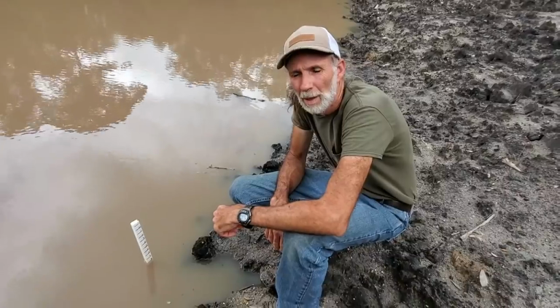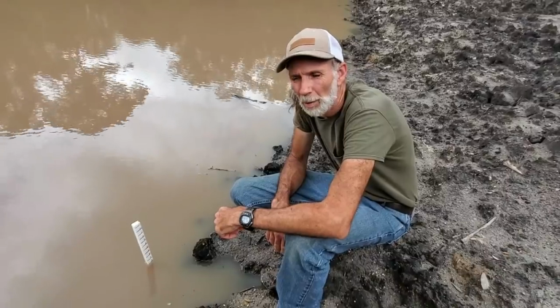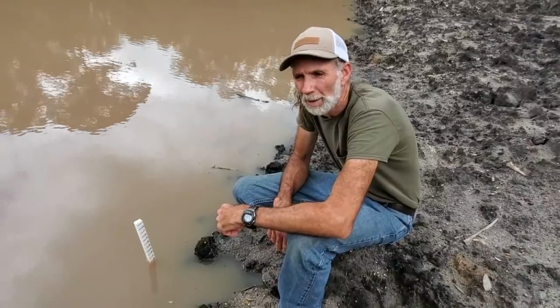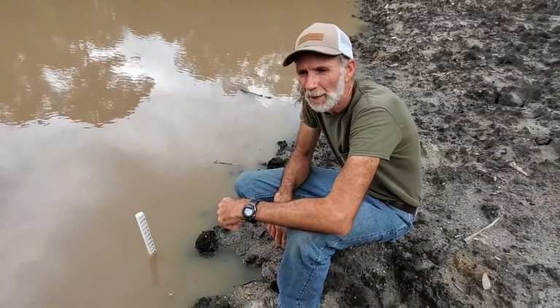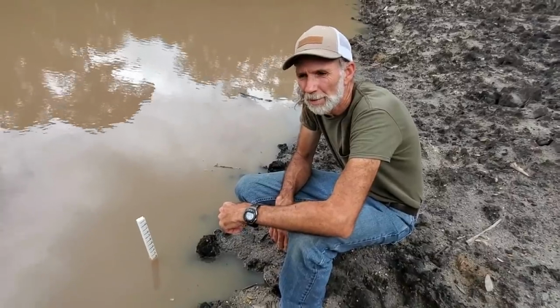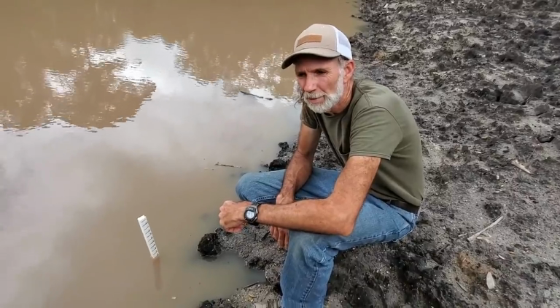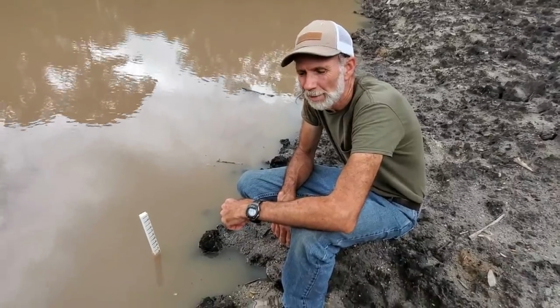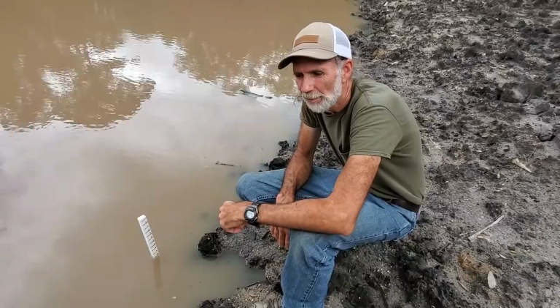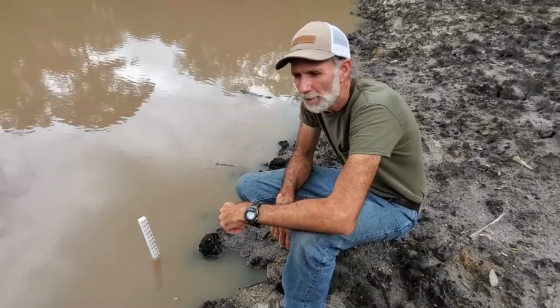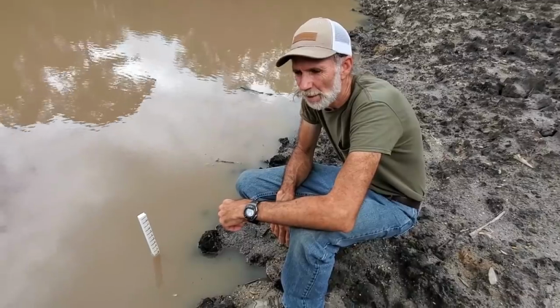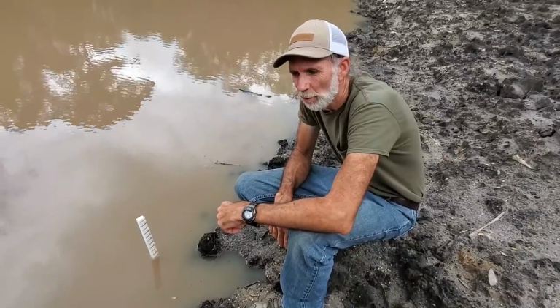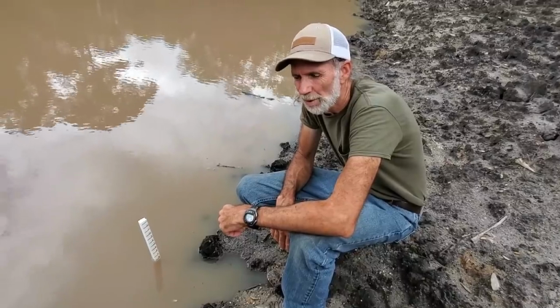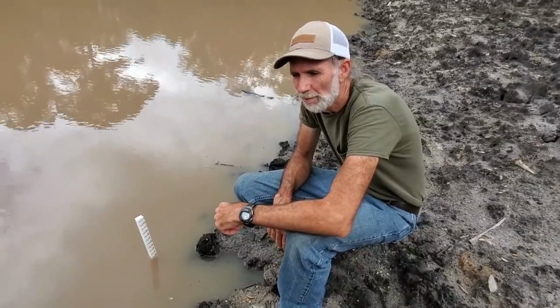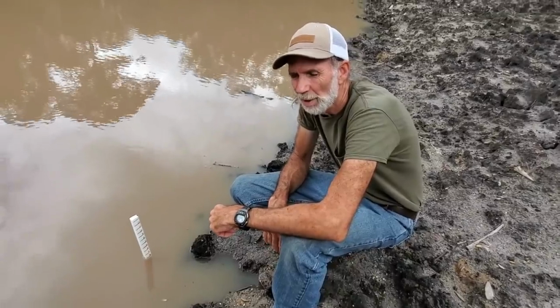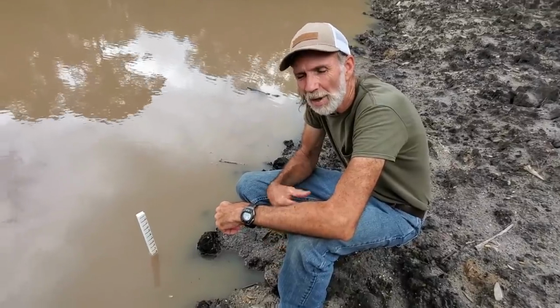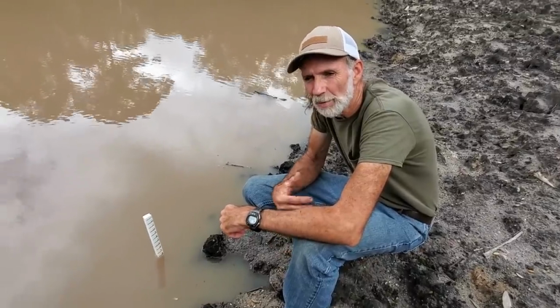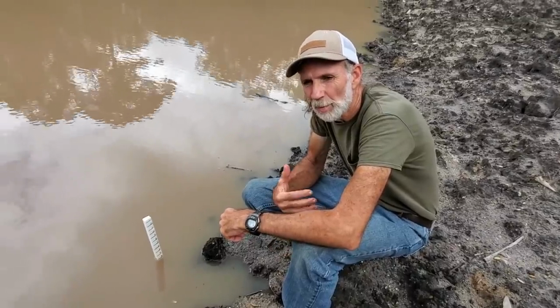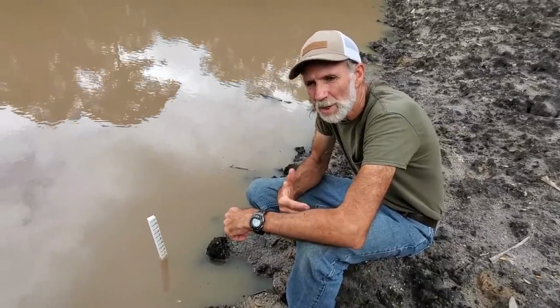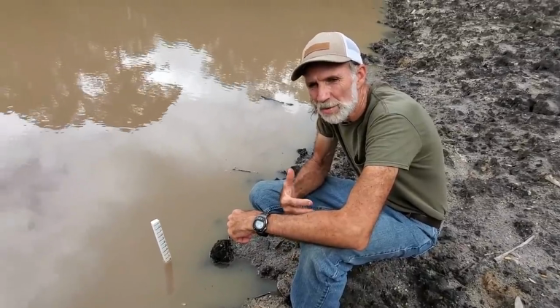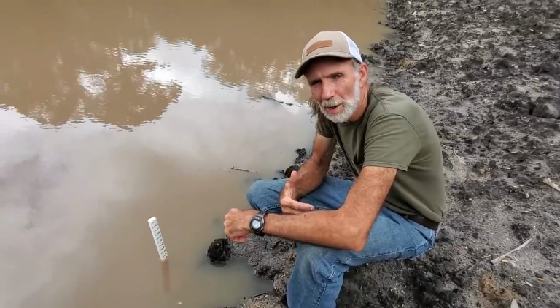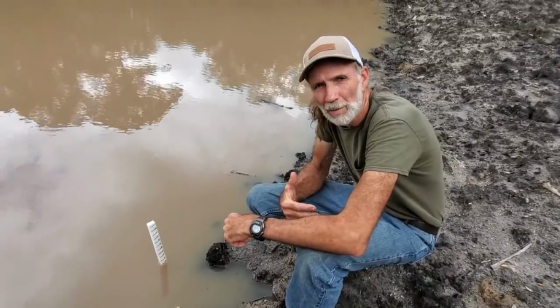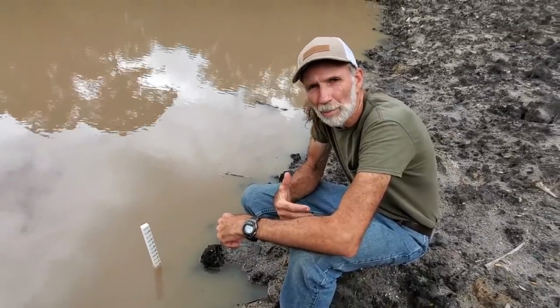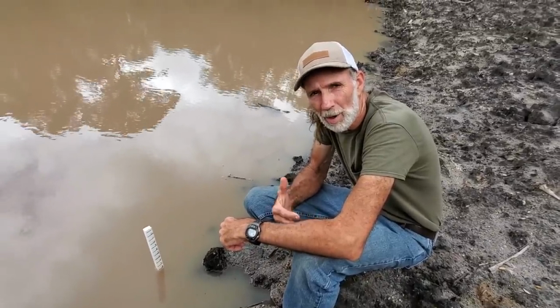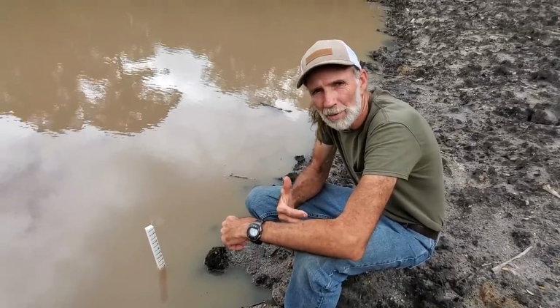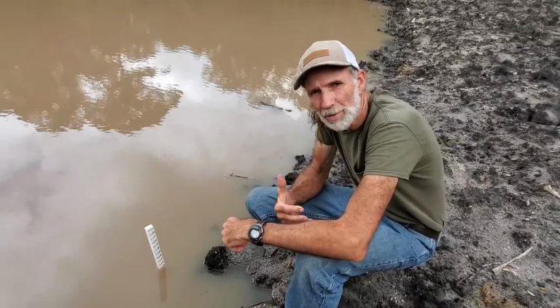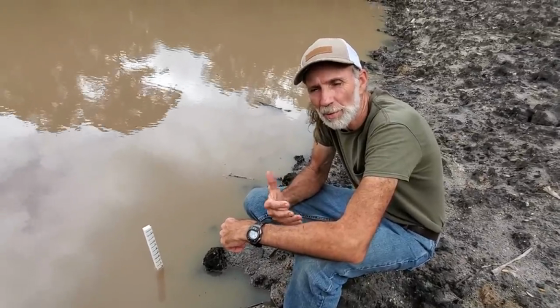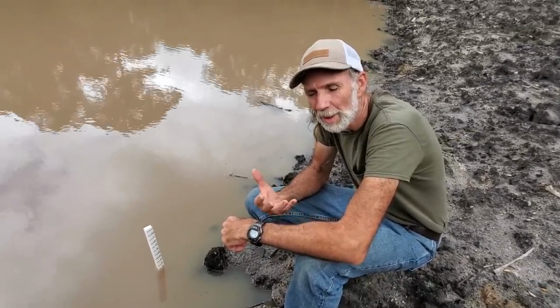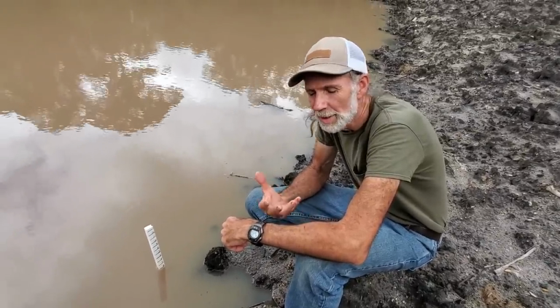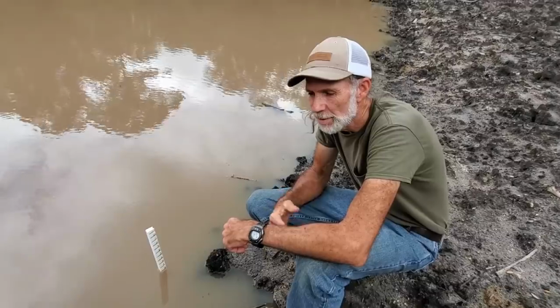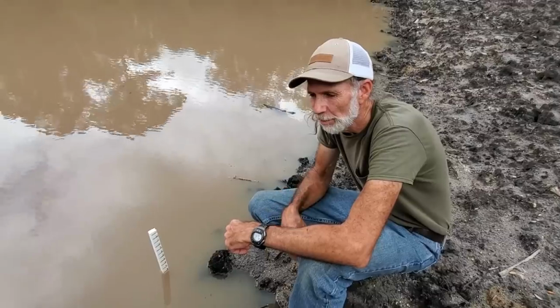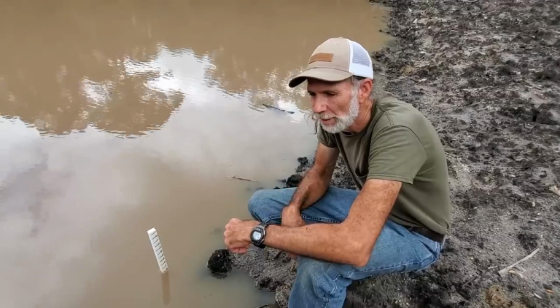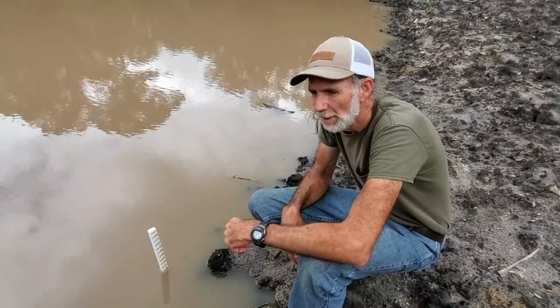Alright guys, this is Danny from Deep South Homestead. We've had lots of questions about the pond since the rains and stuff like that.